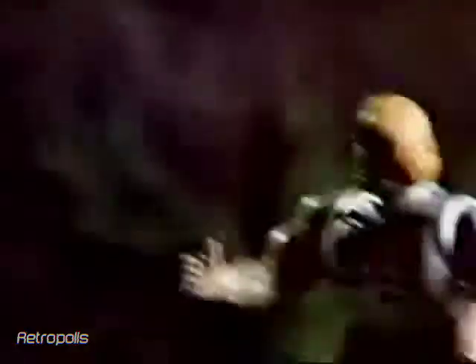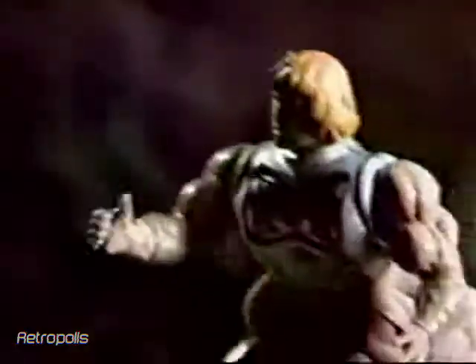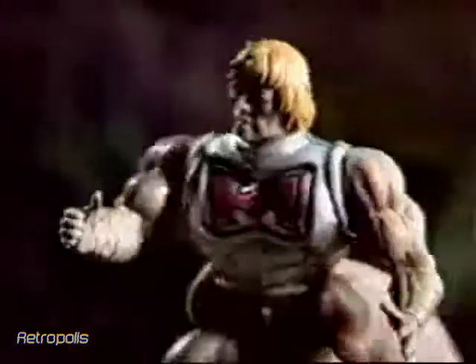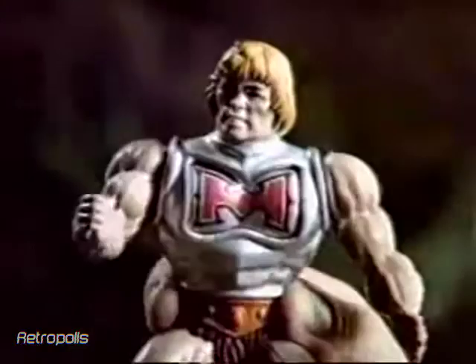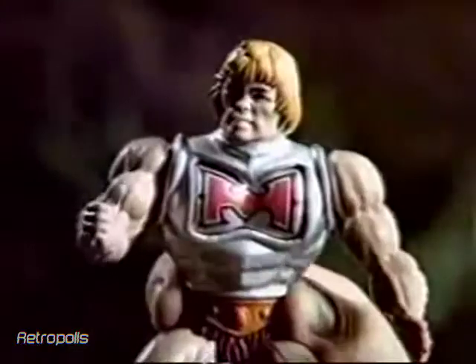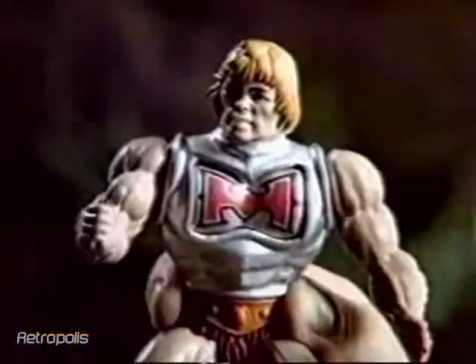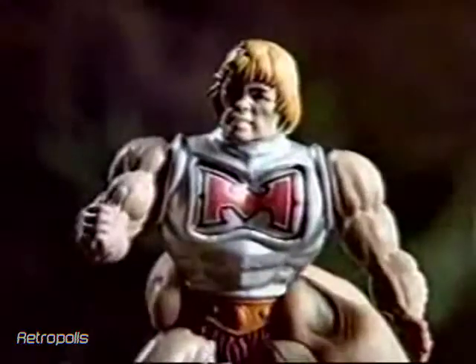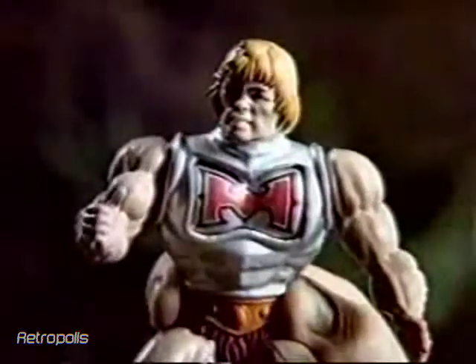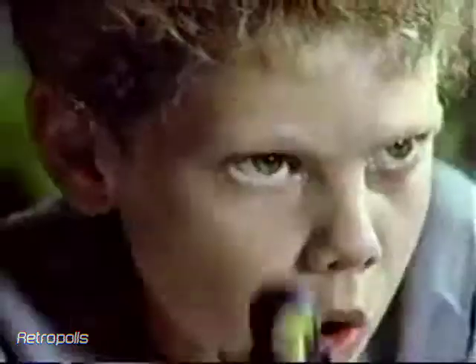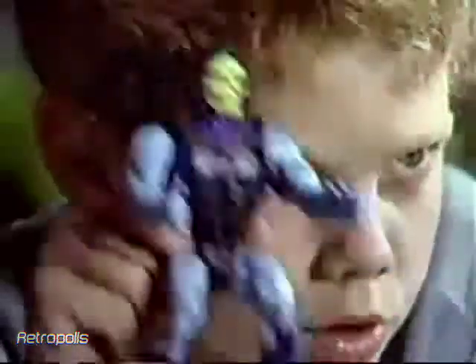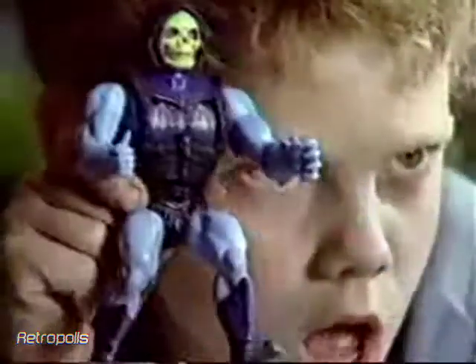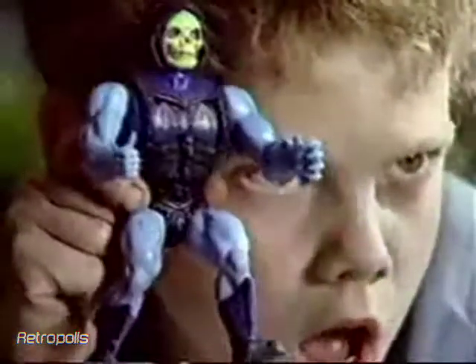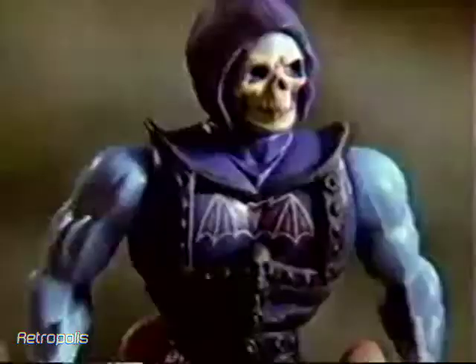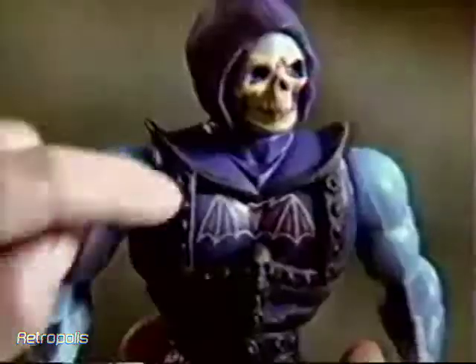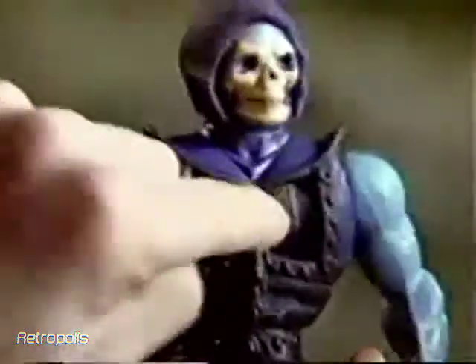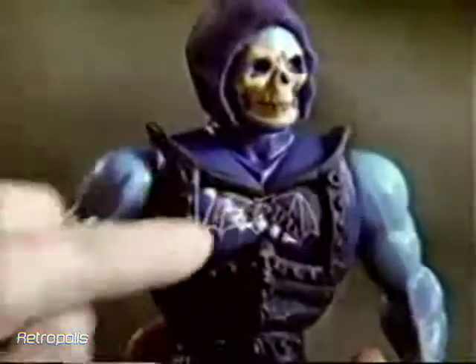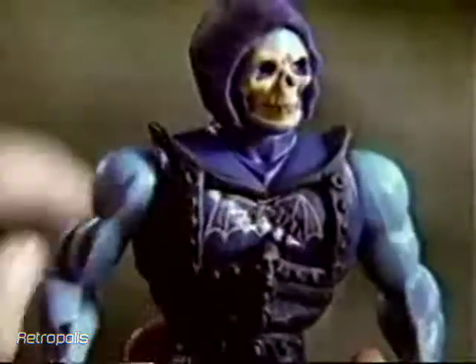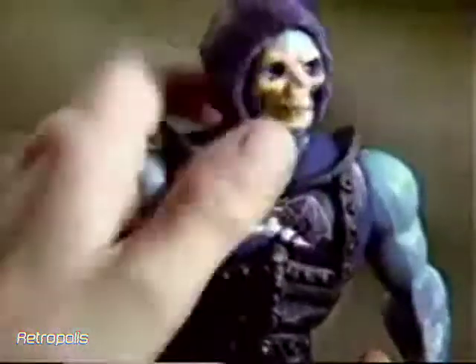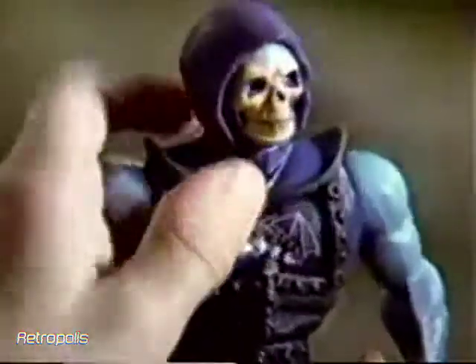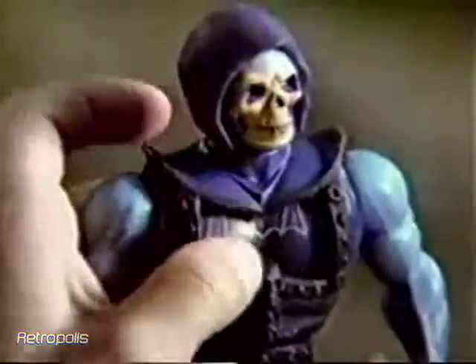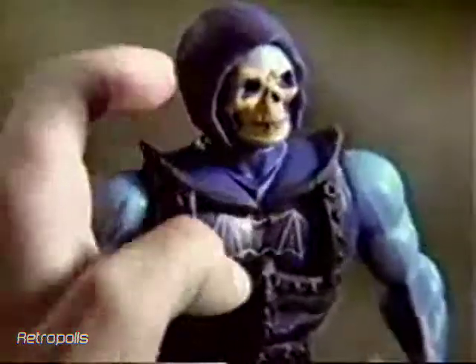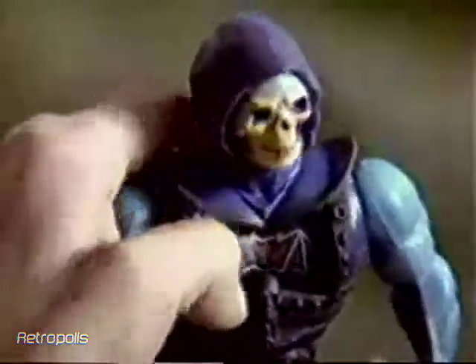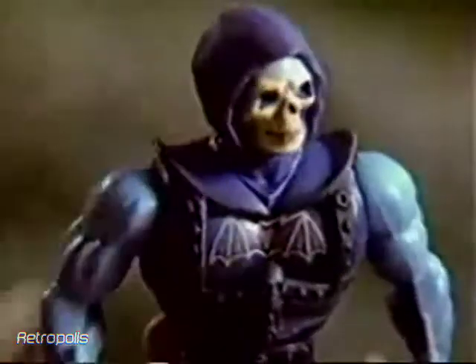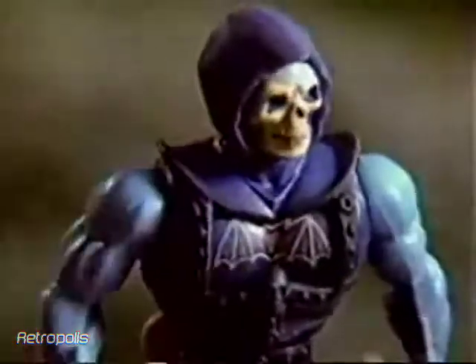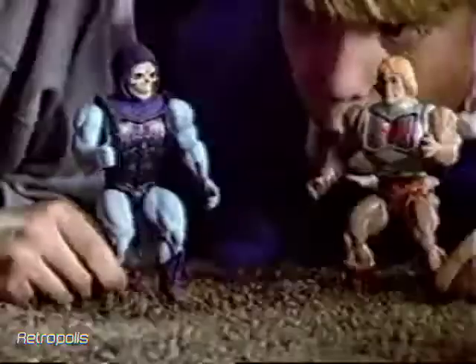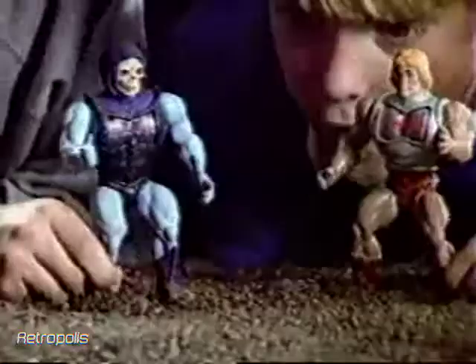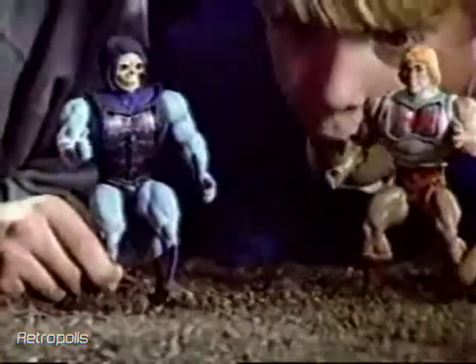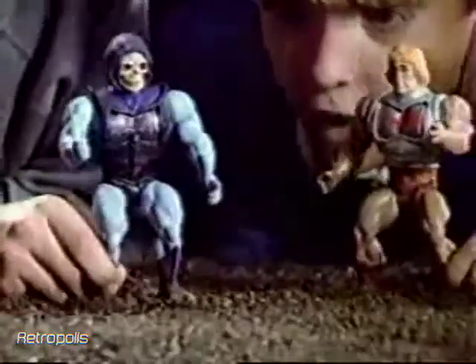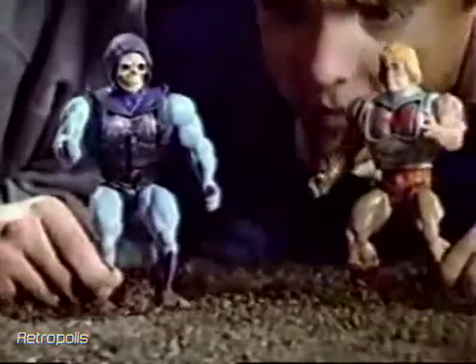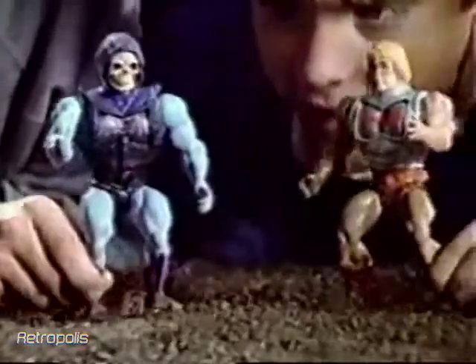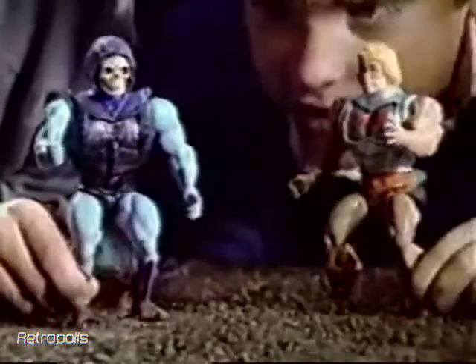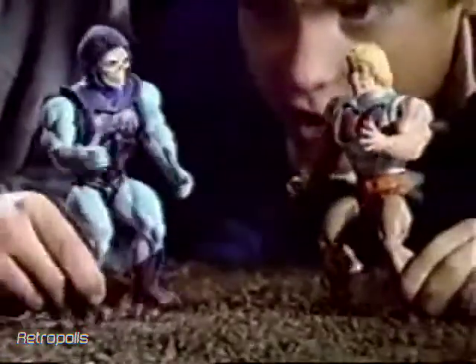Only He-Man has this power! Oh yeah? Battle Armor Skeletor has it too! Now the real fun begins!